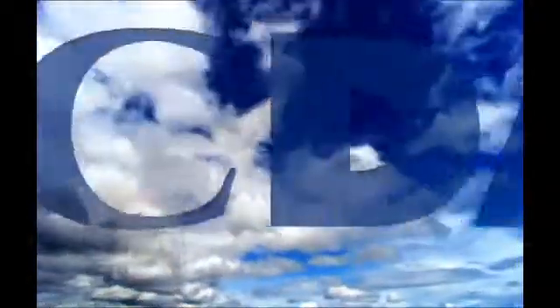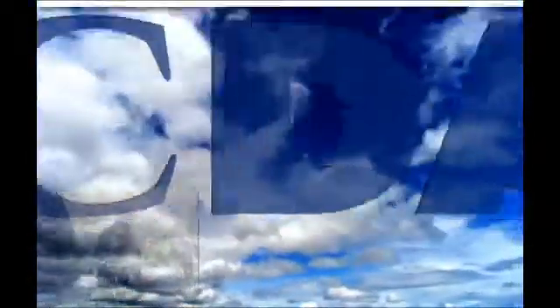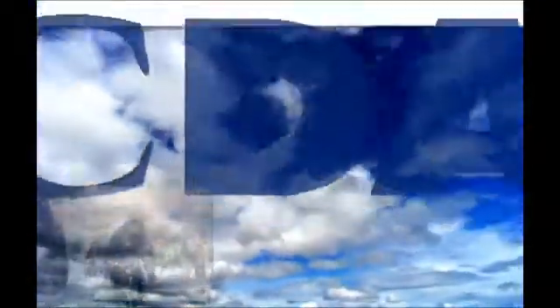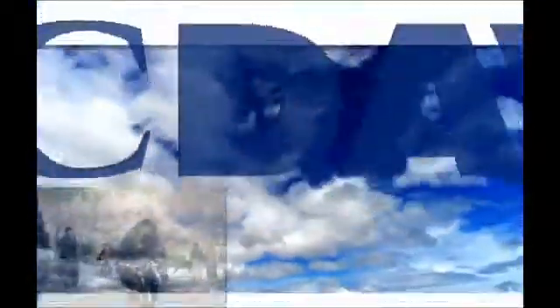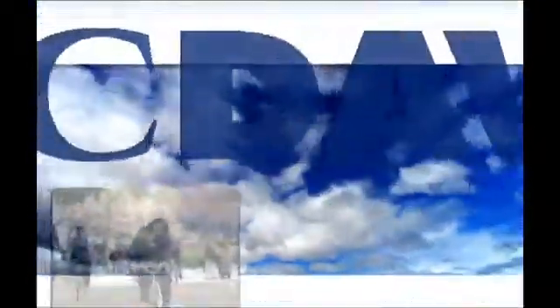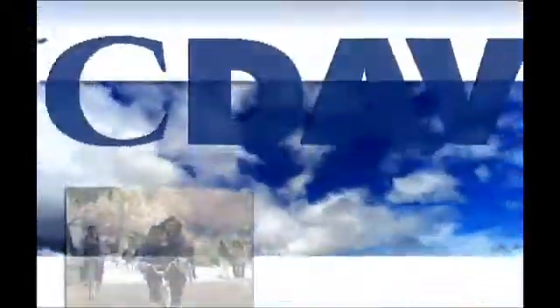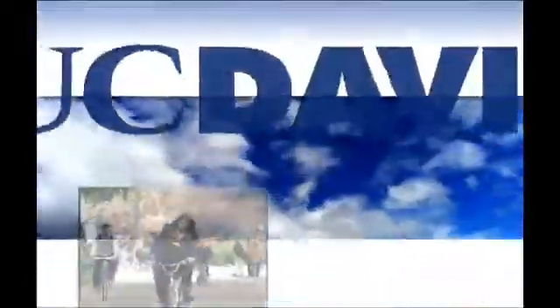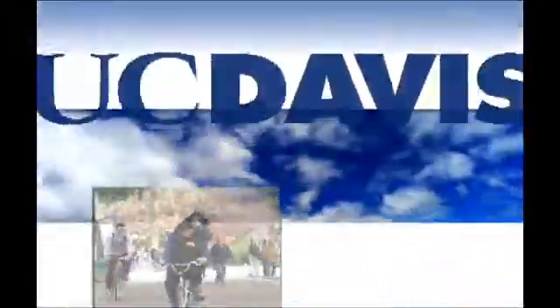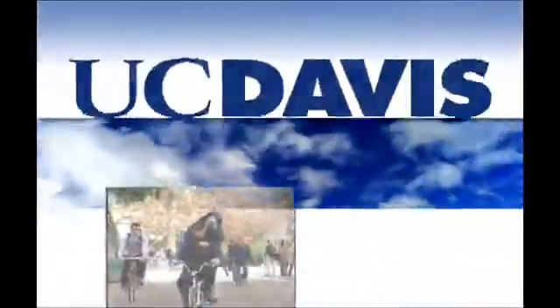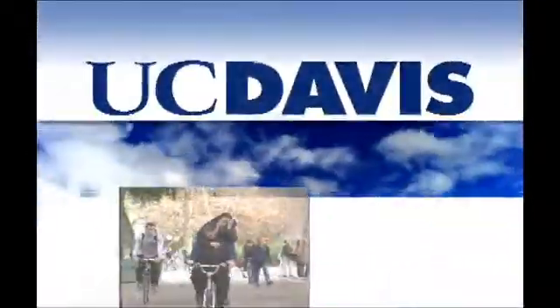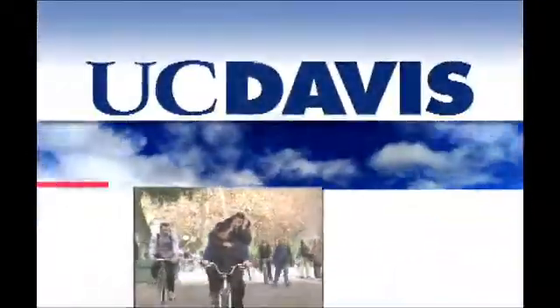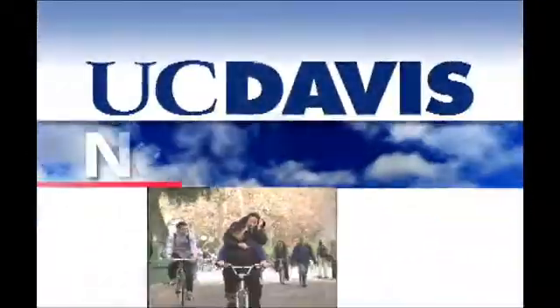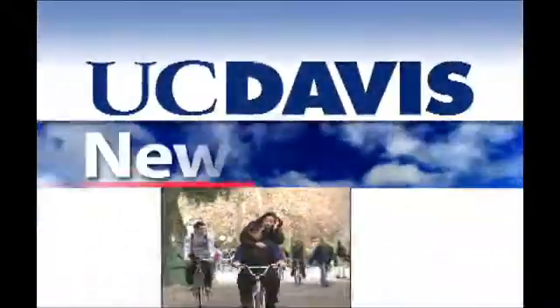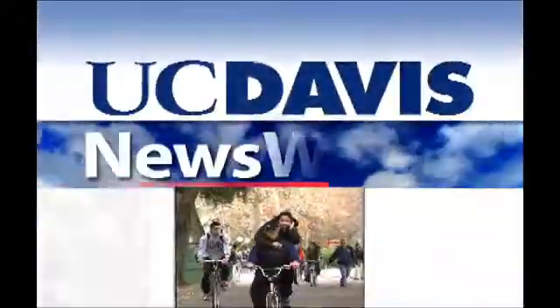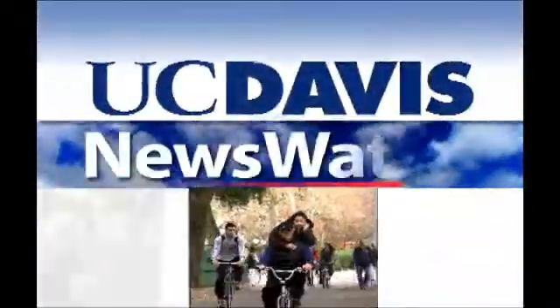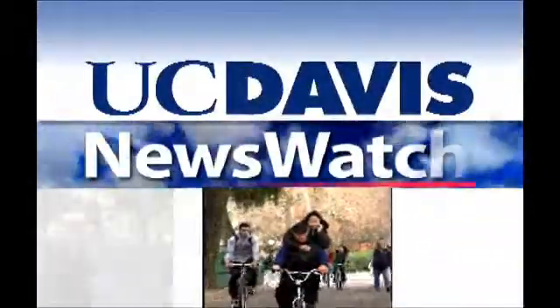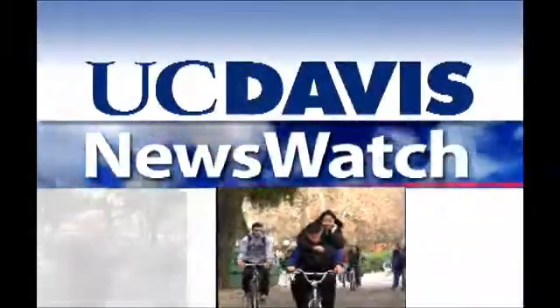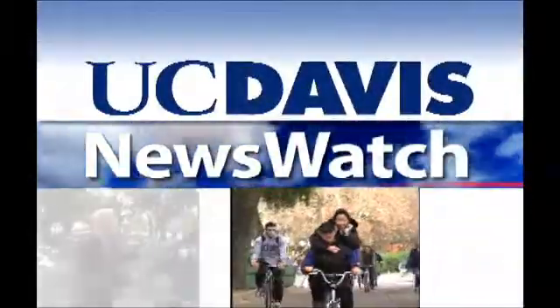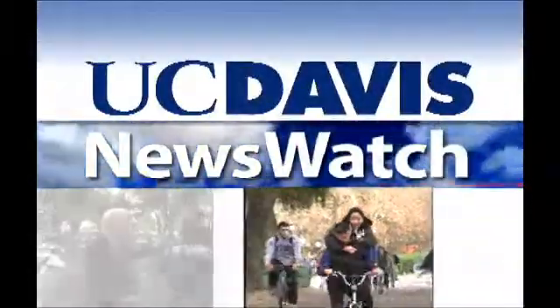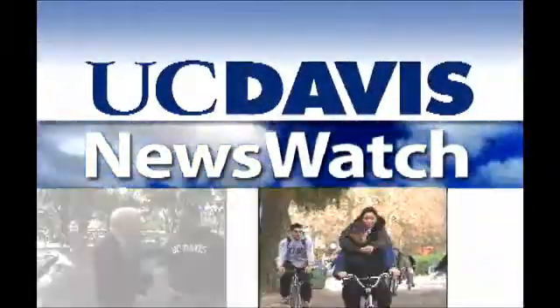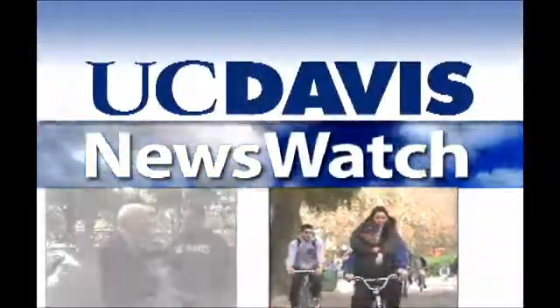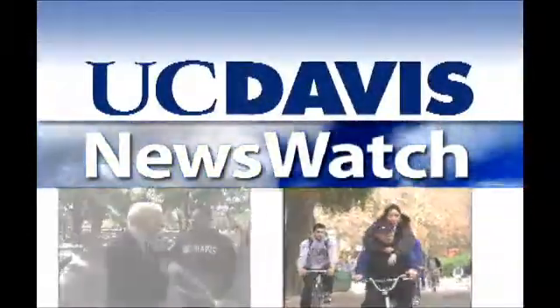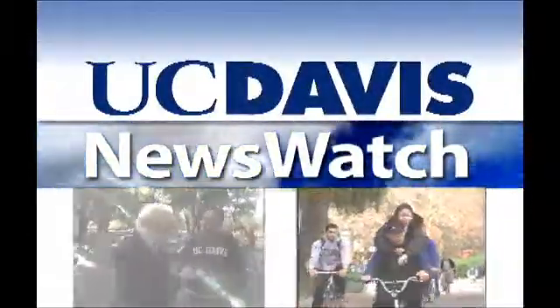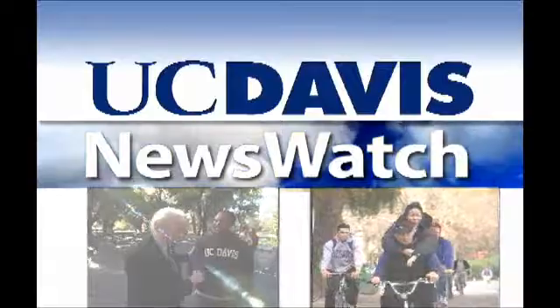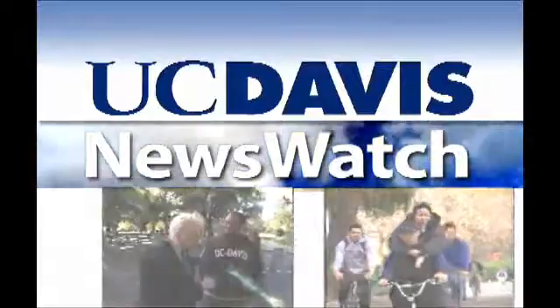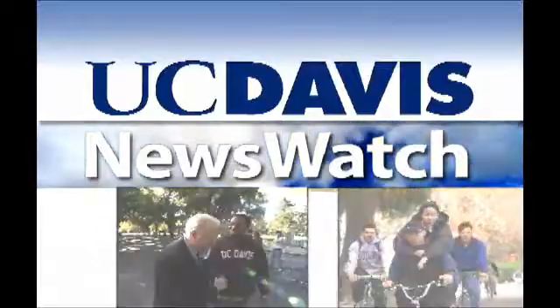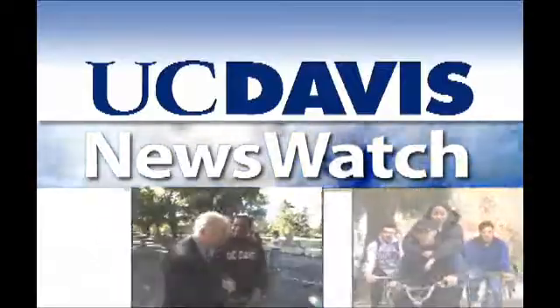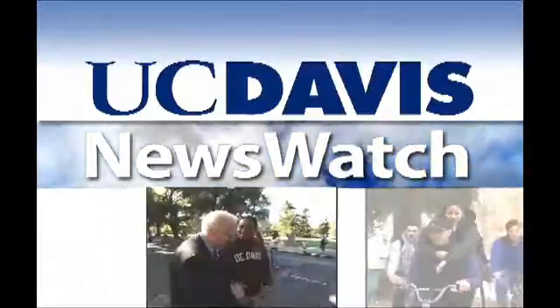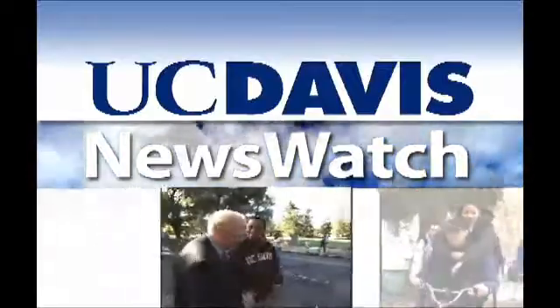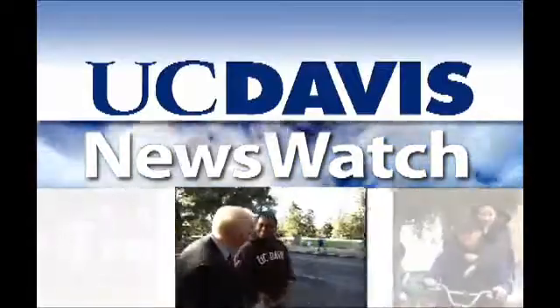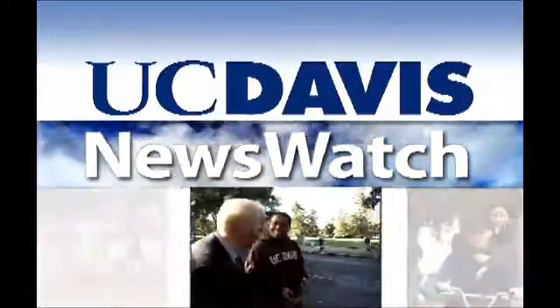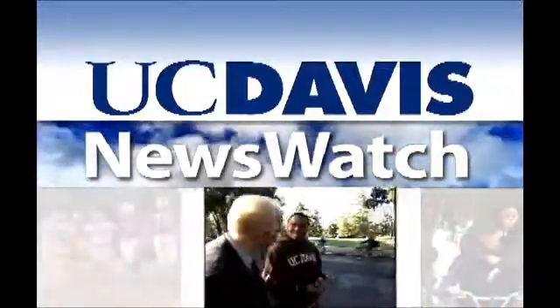From the University of California at Davis, this is News Watch.